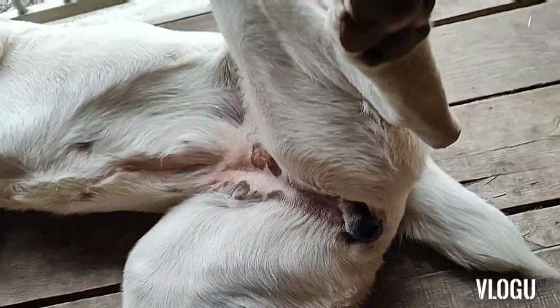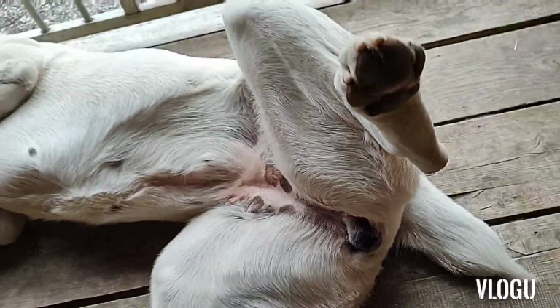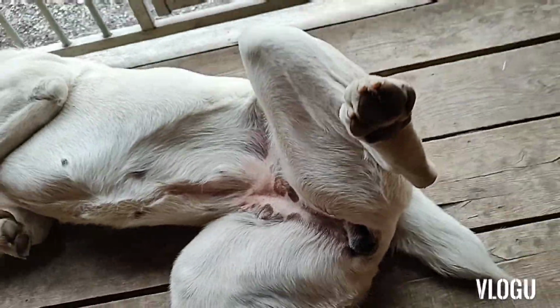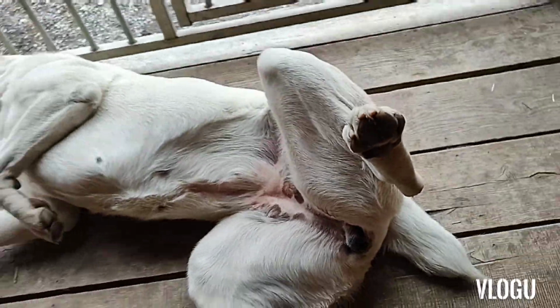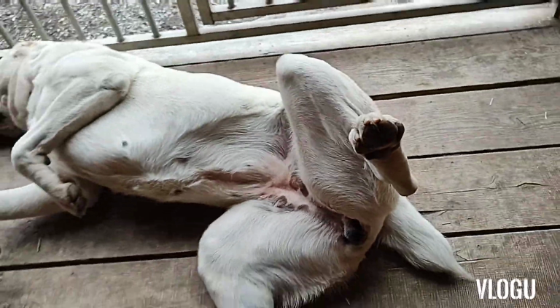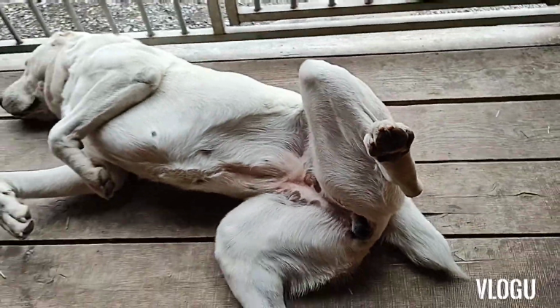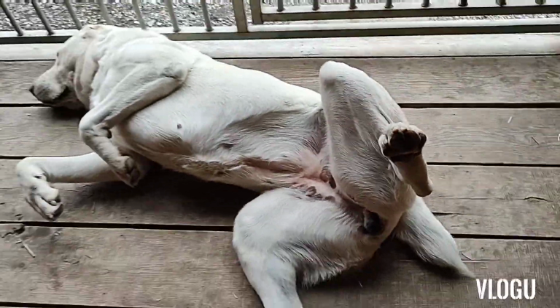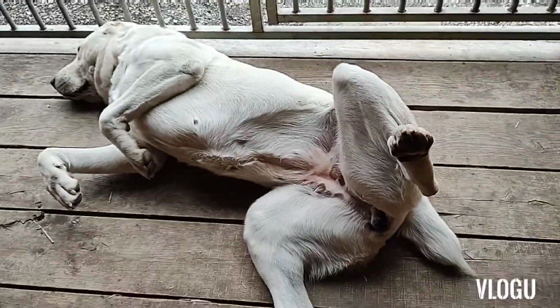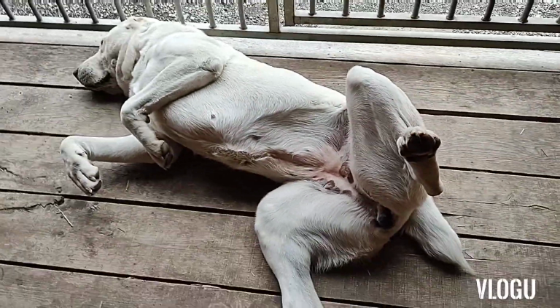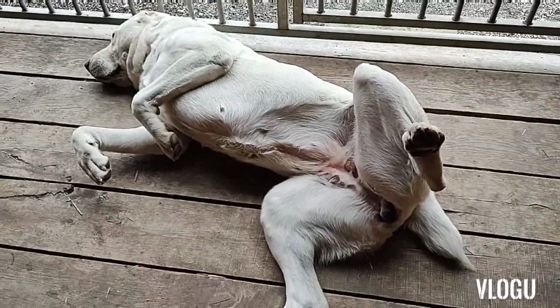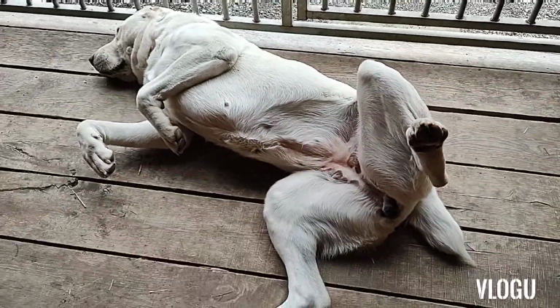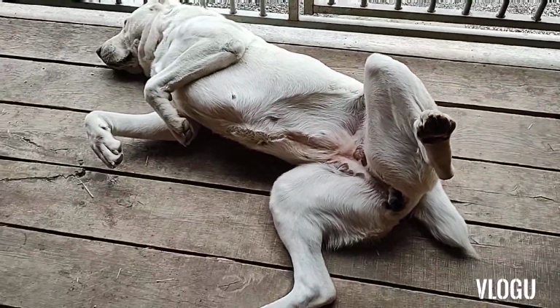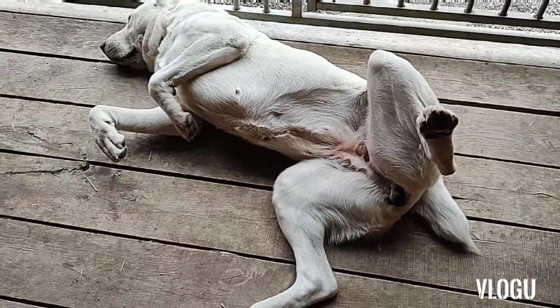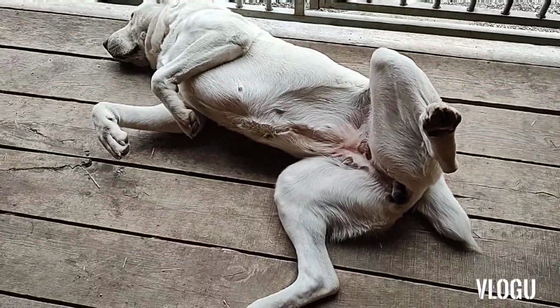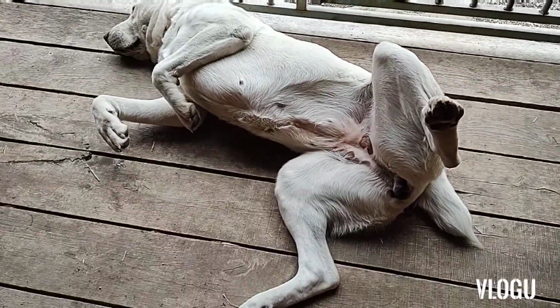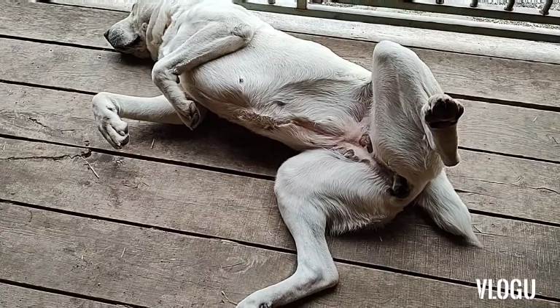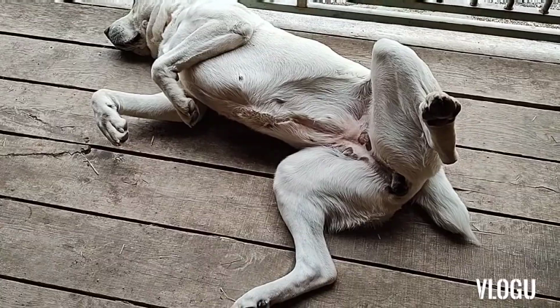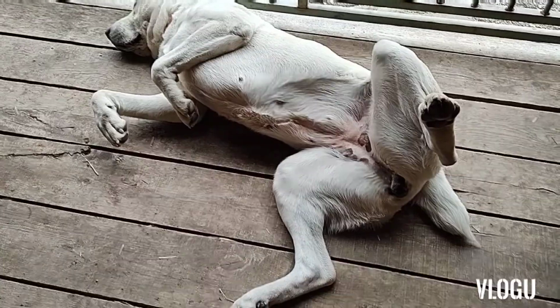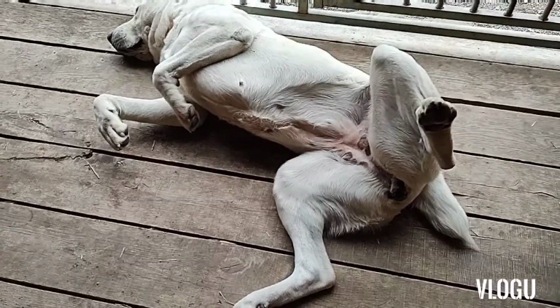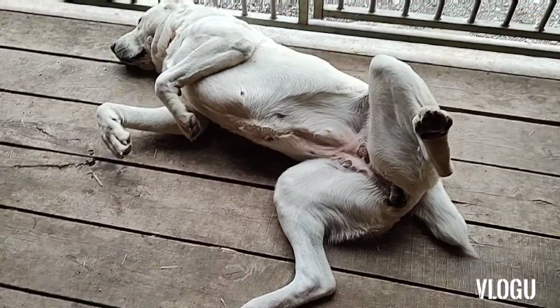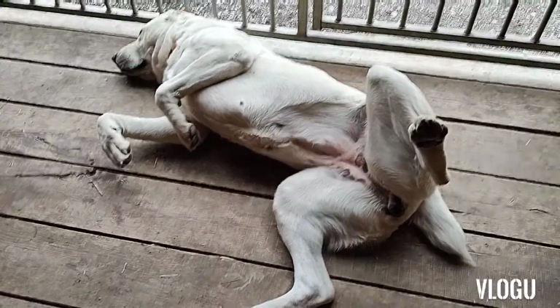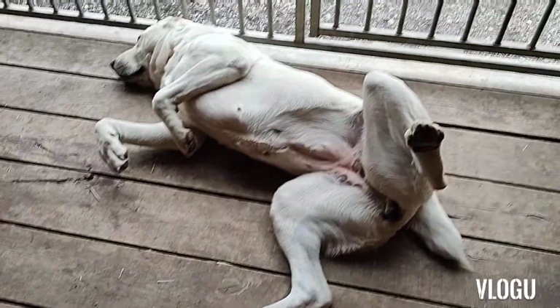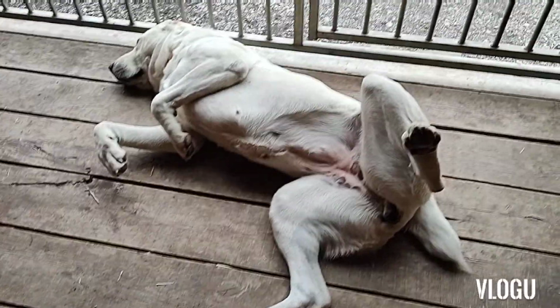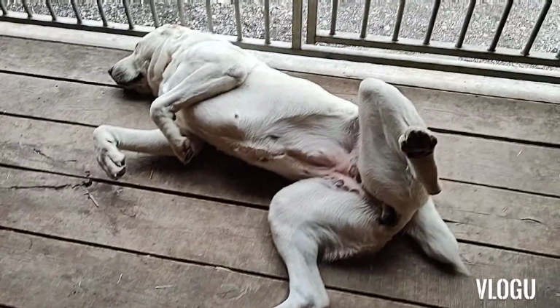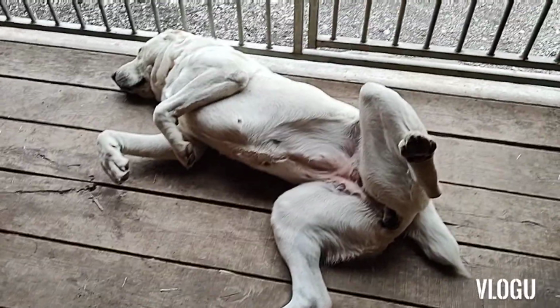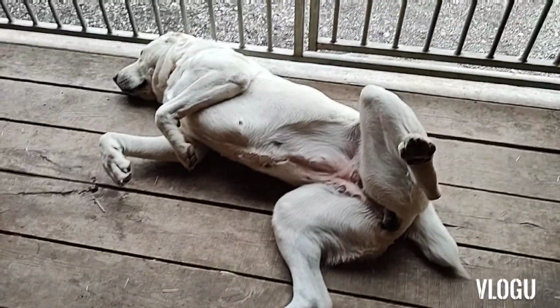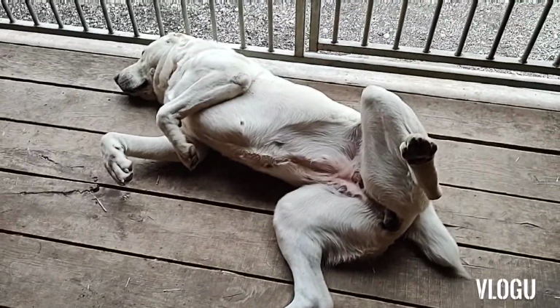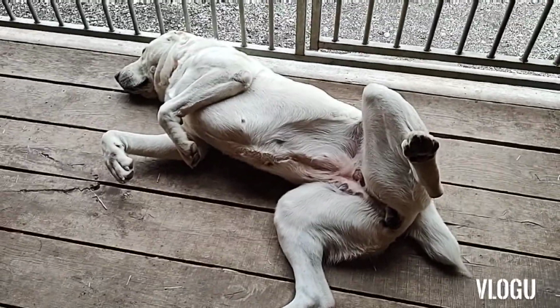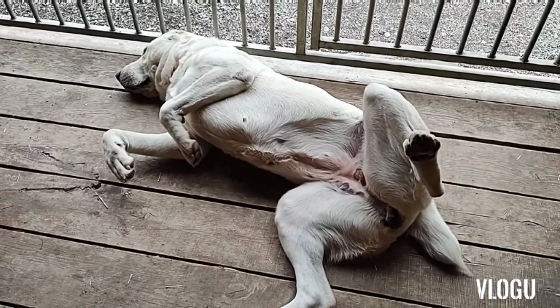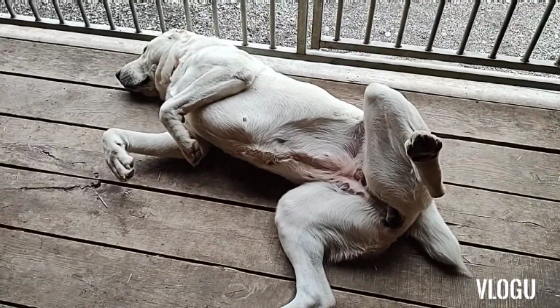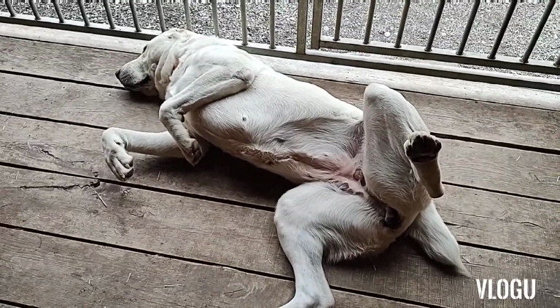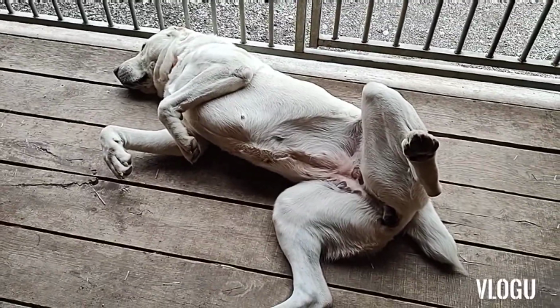But this is a breeding dog, so I'm not spaying her — Gulasha.